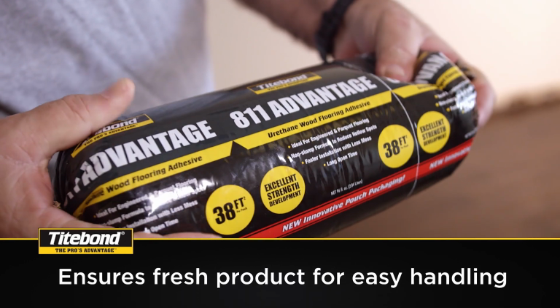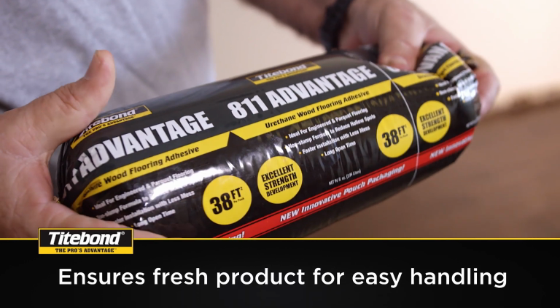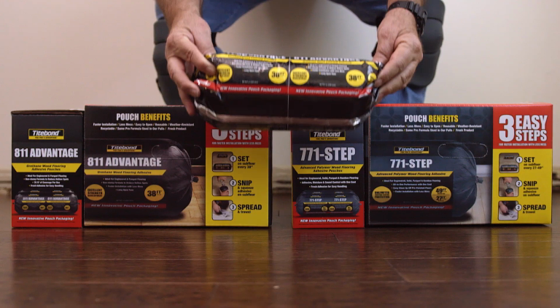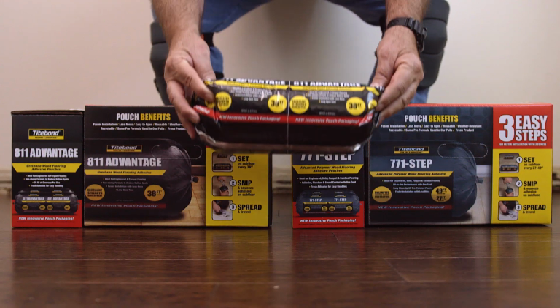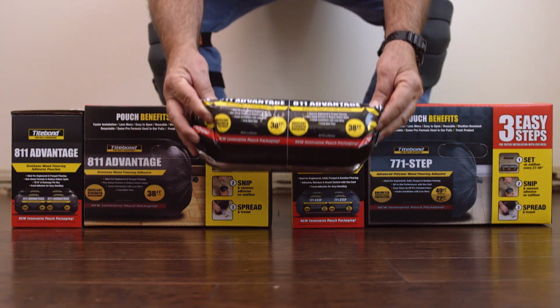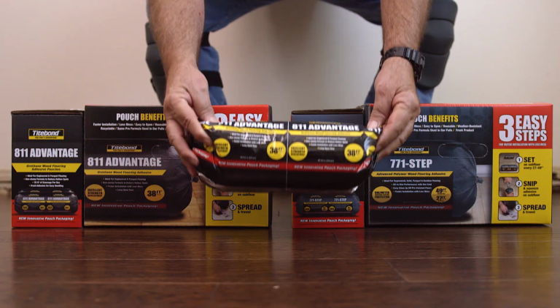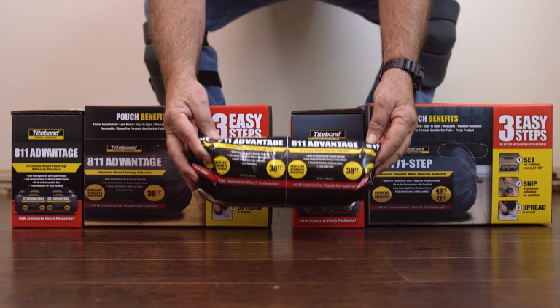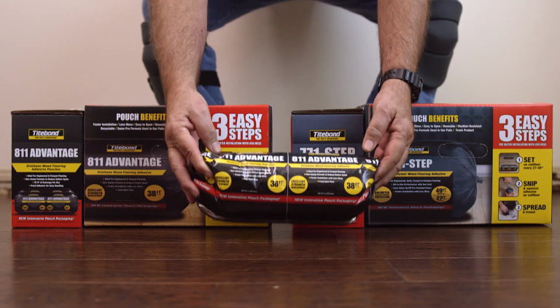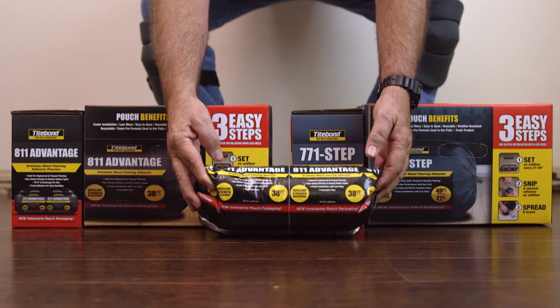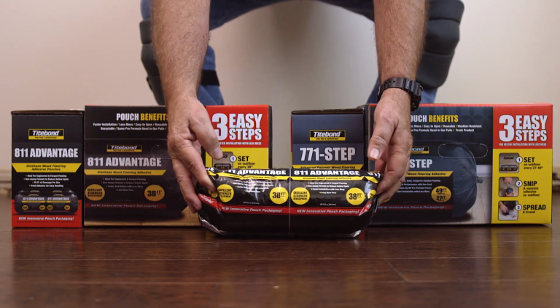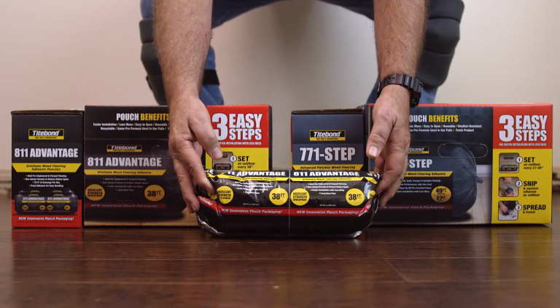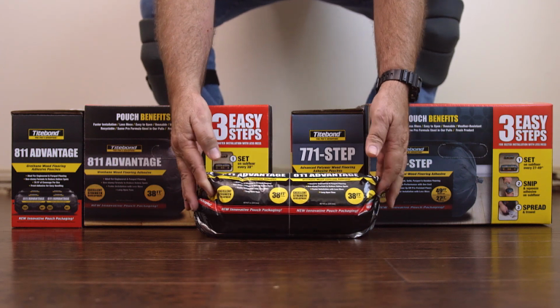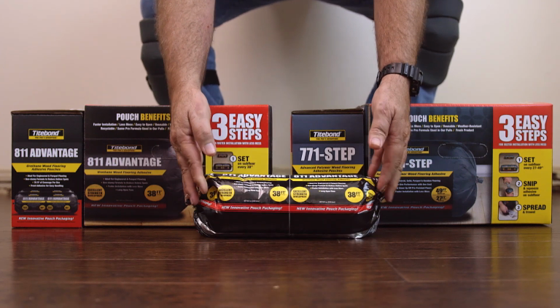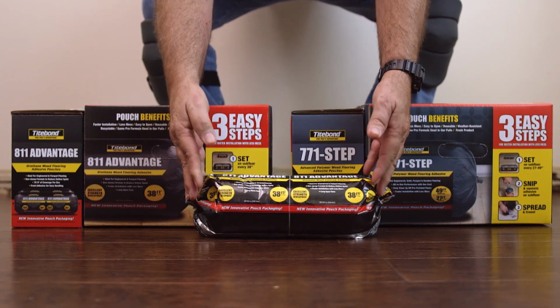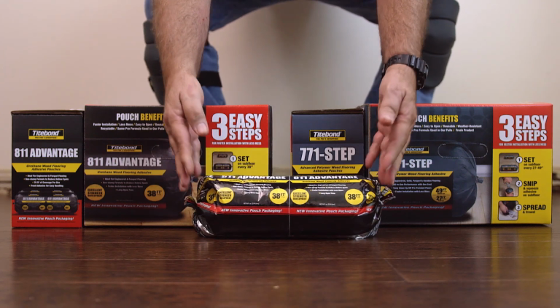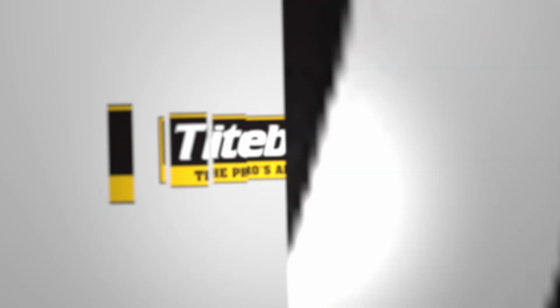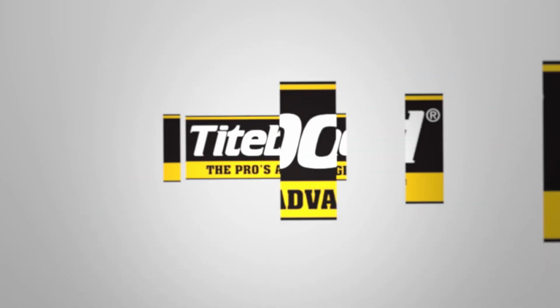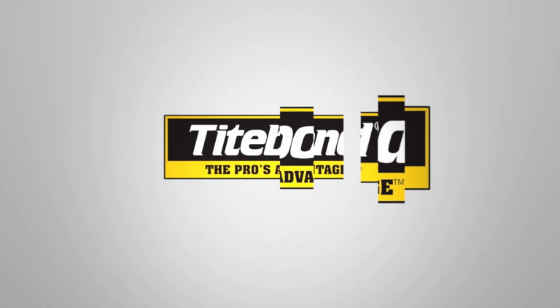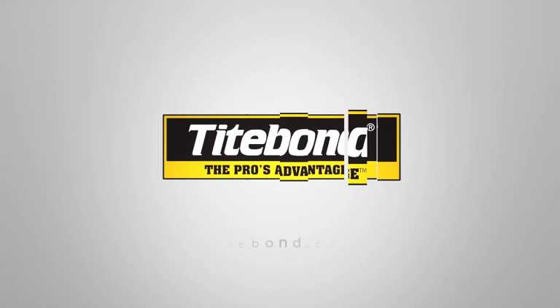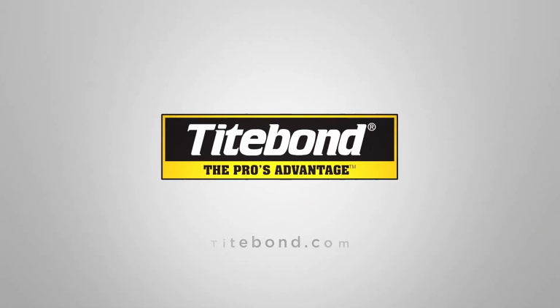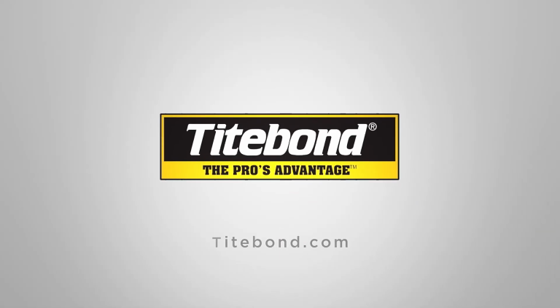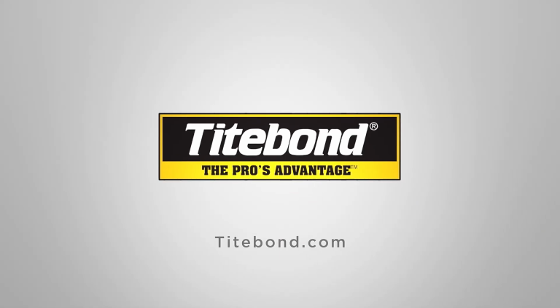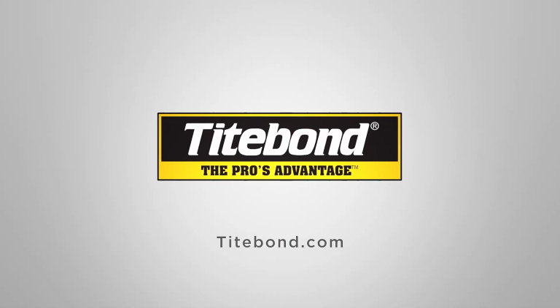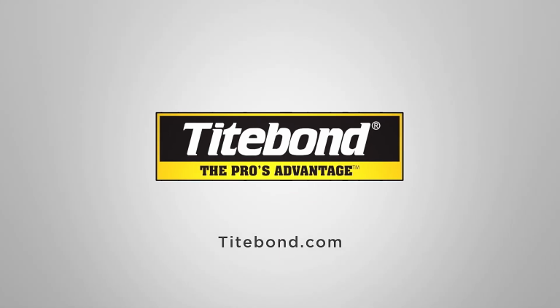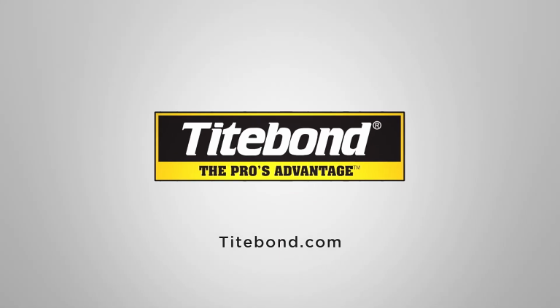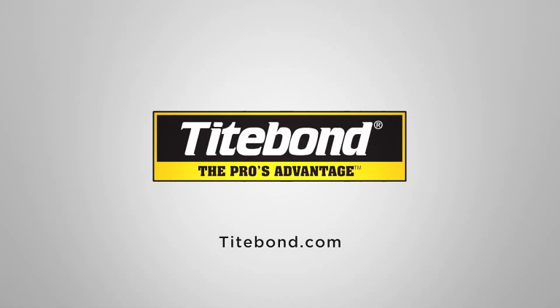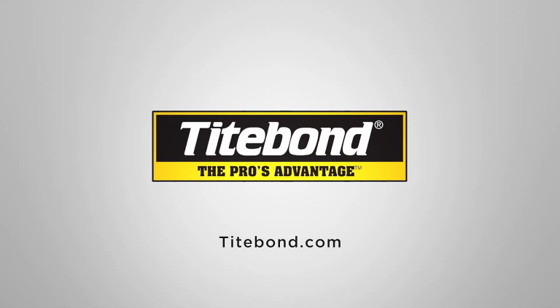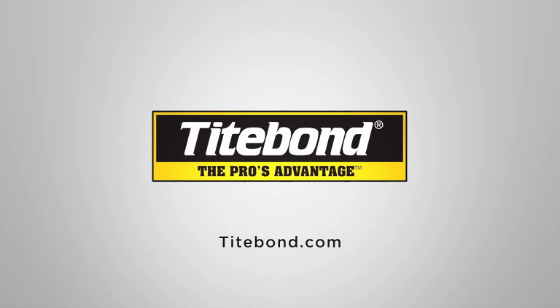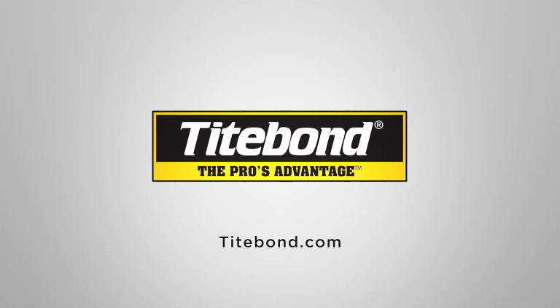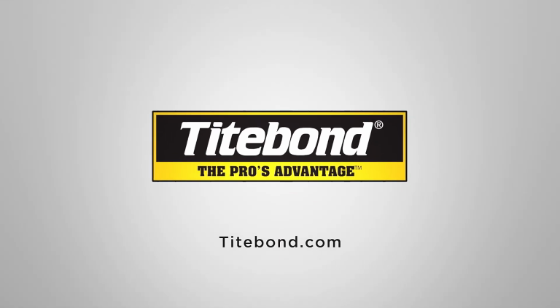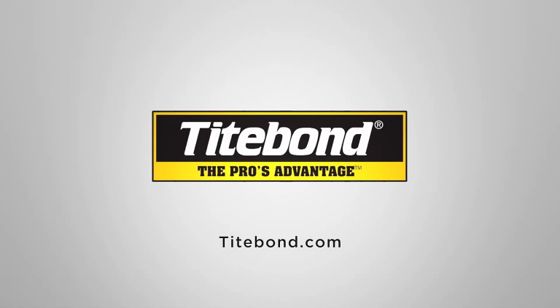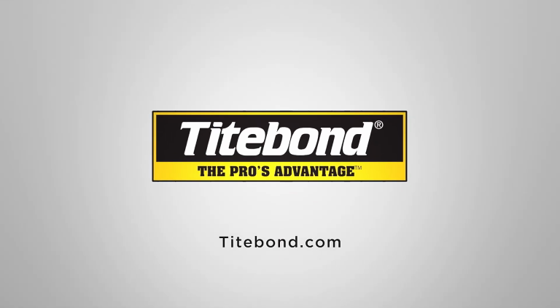To learn more about the benefits of this revolutionary system, visit Titebond.com.